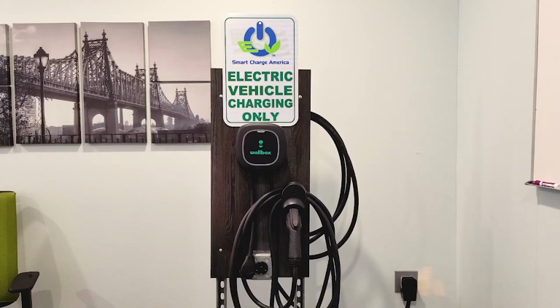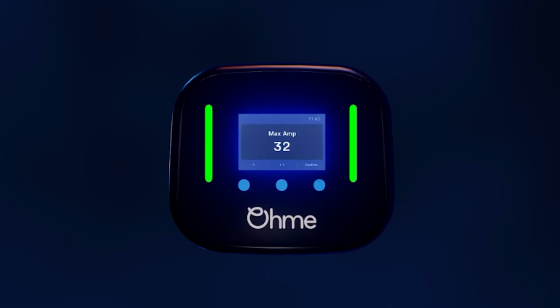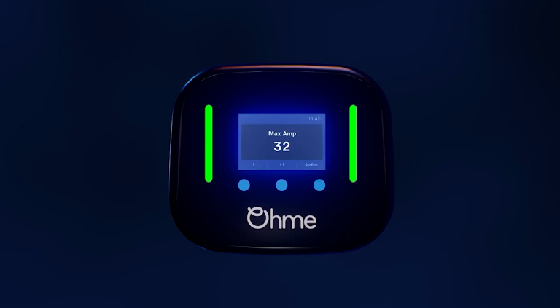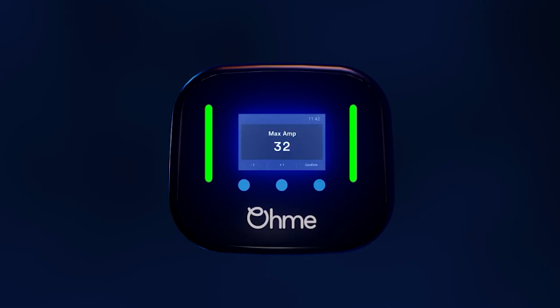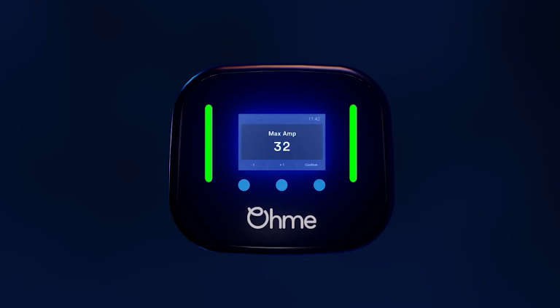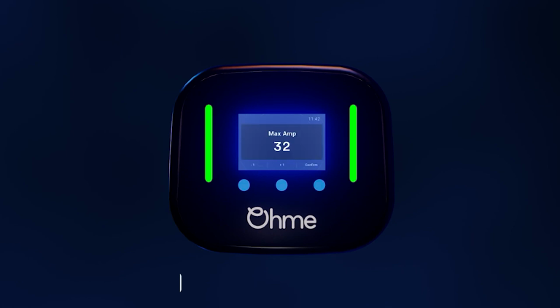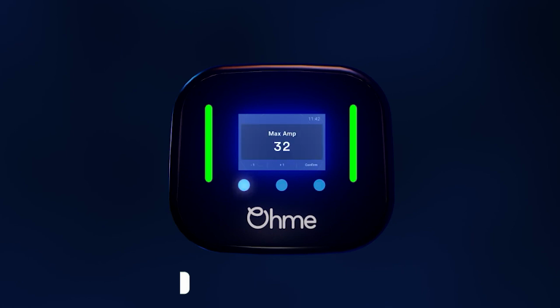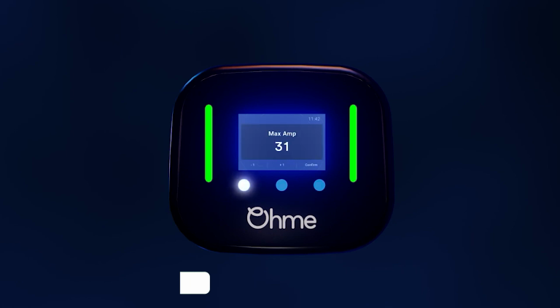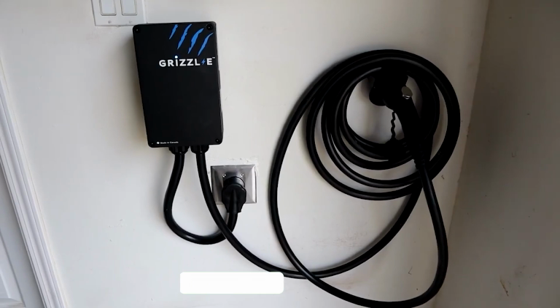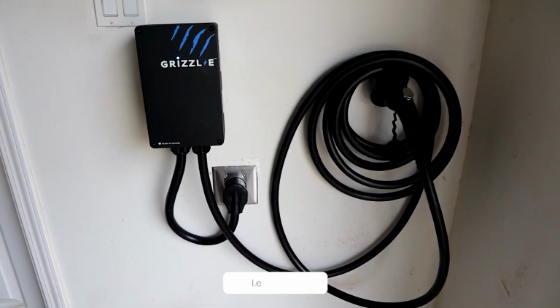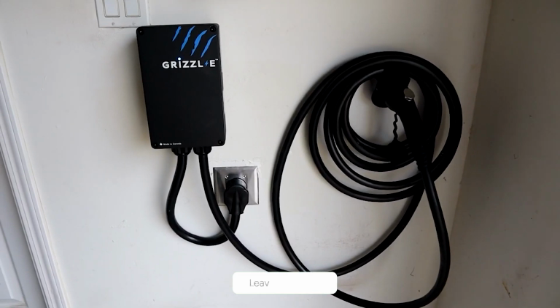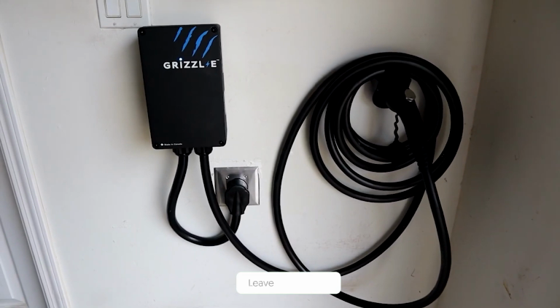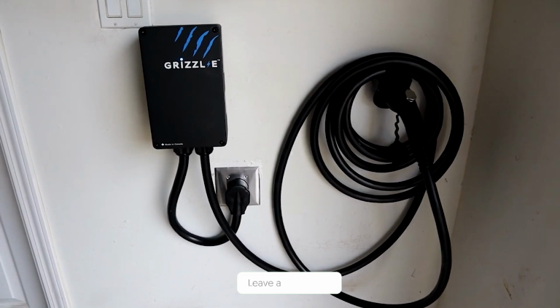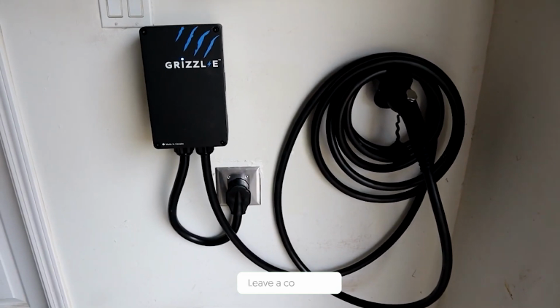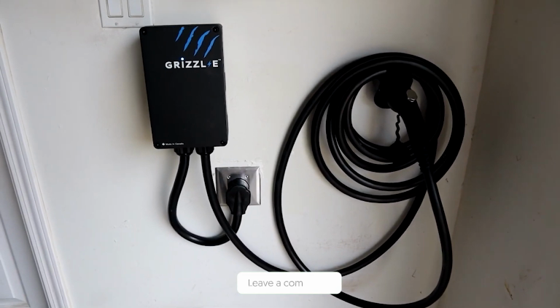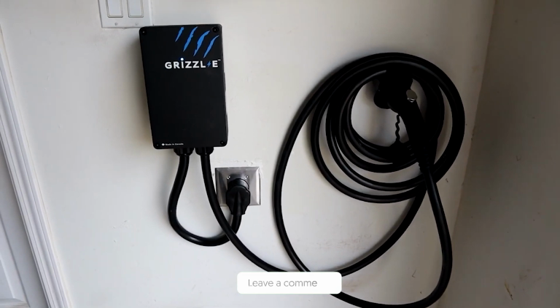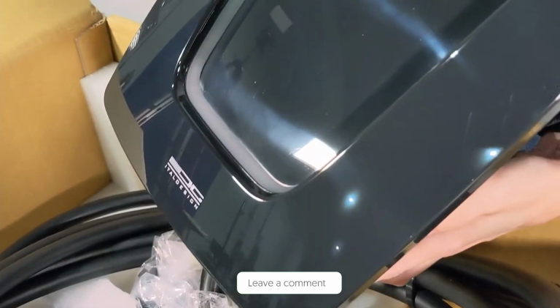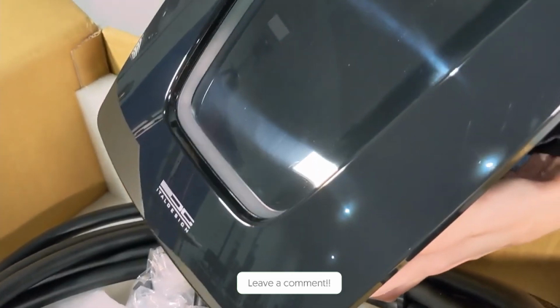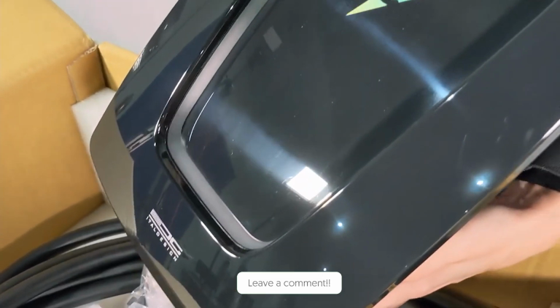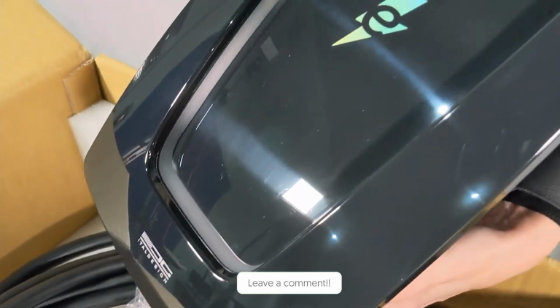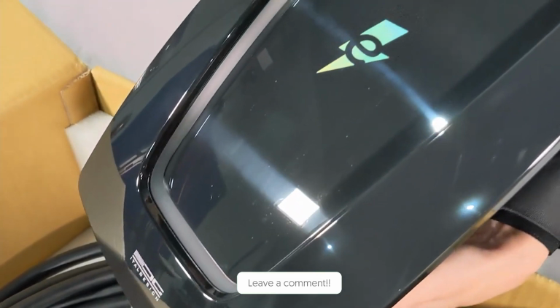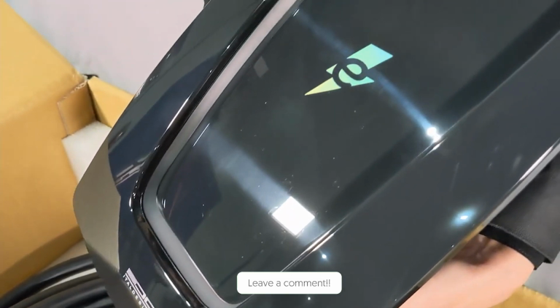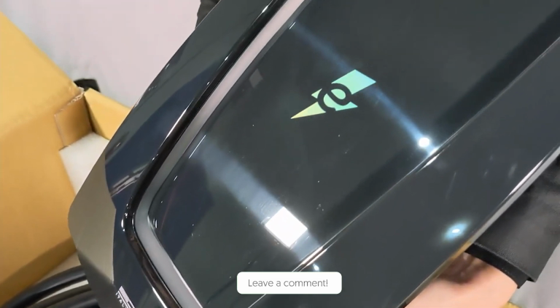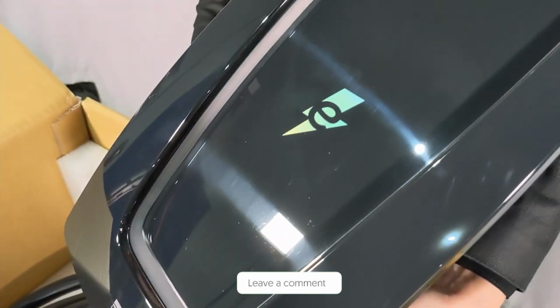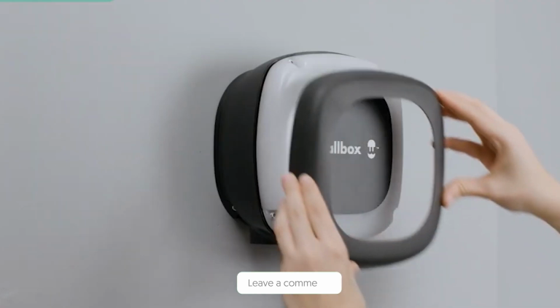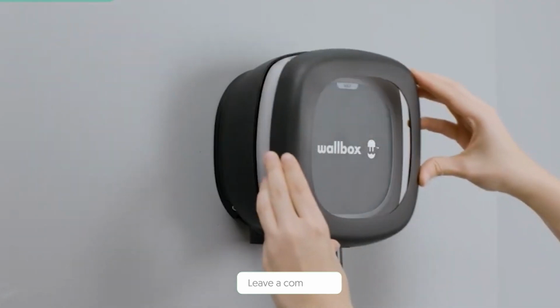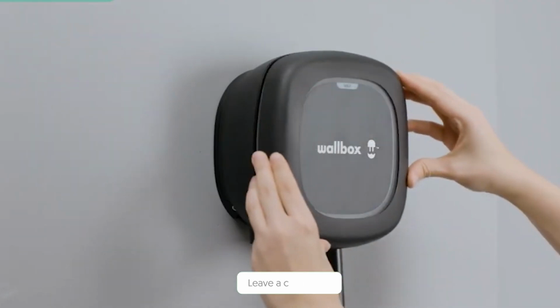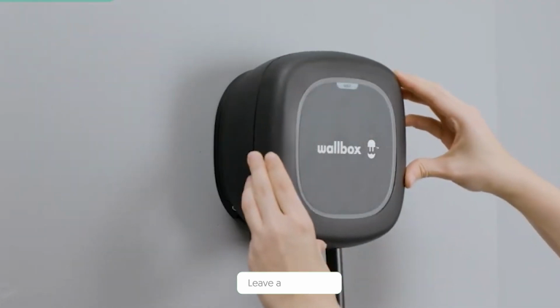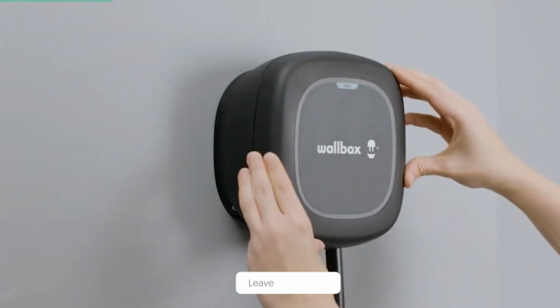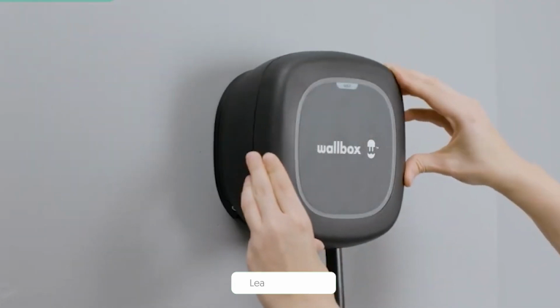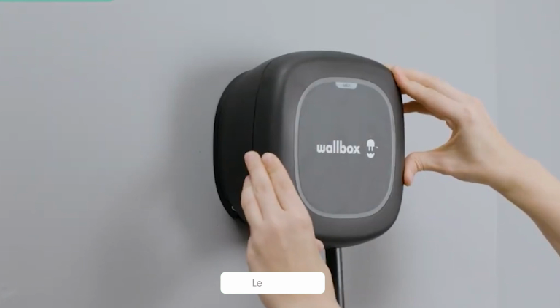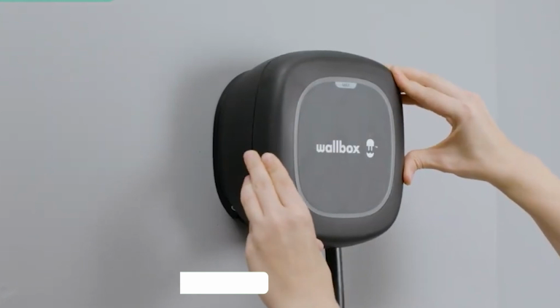So that's all for today. What do you think about these chargers? Aren't they useful? Share your thoughts in the comments section below.